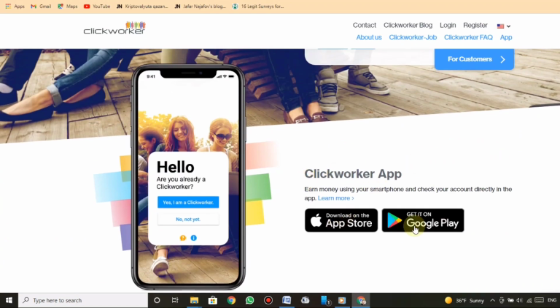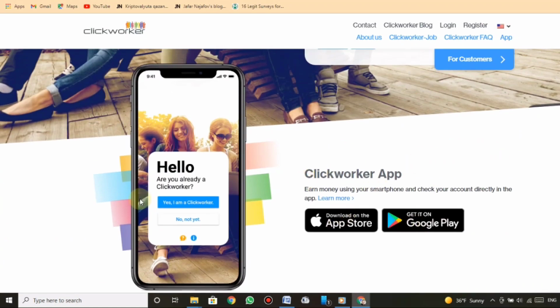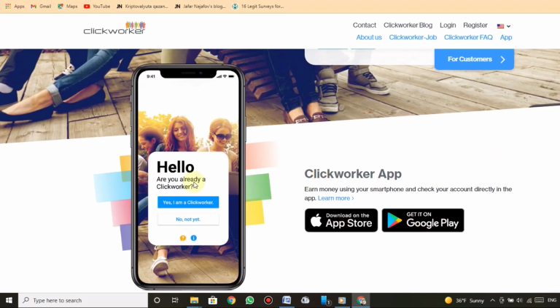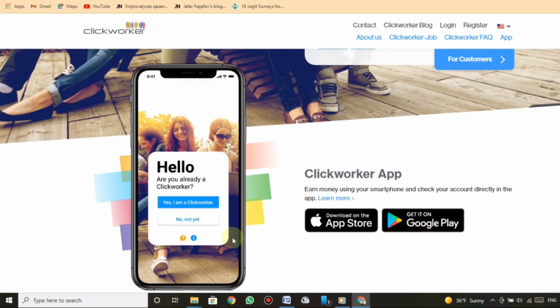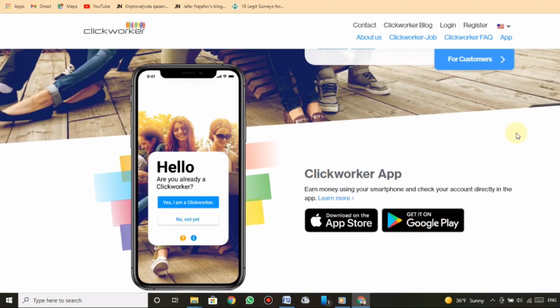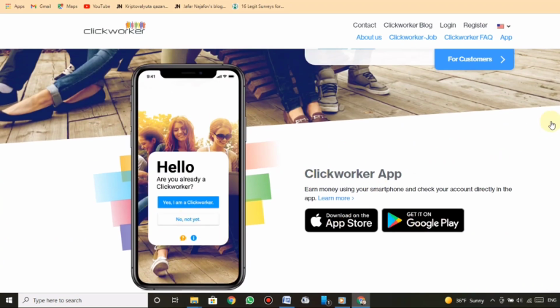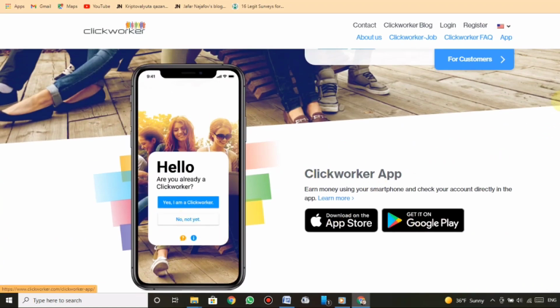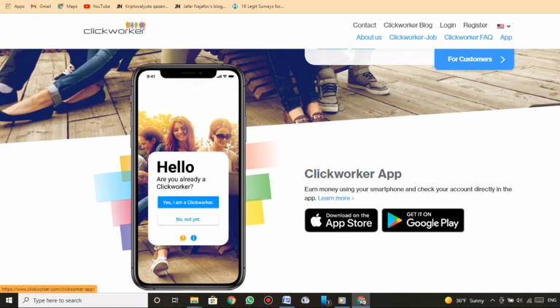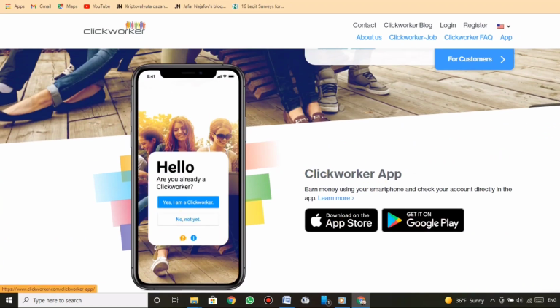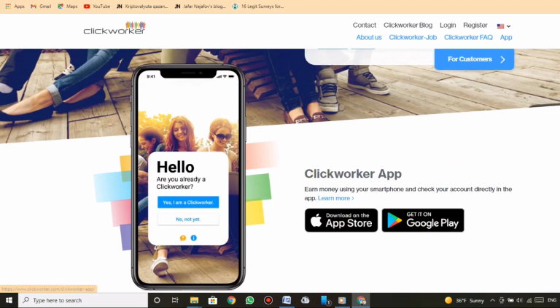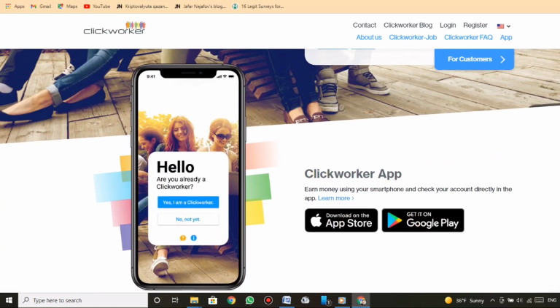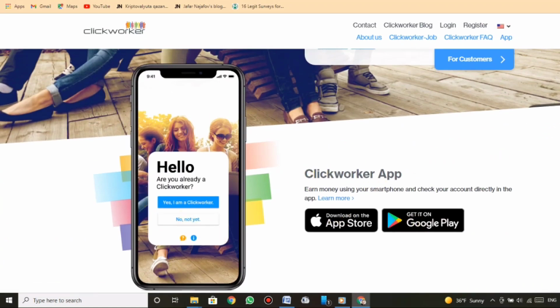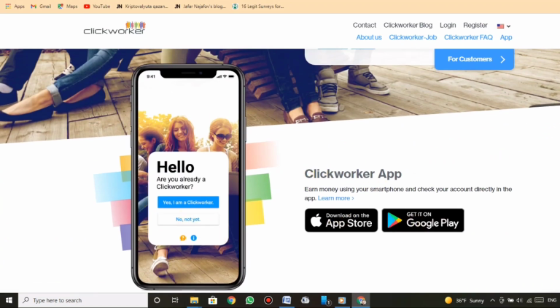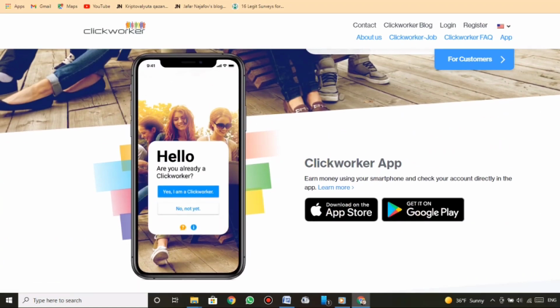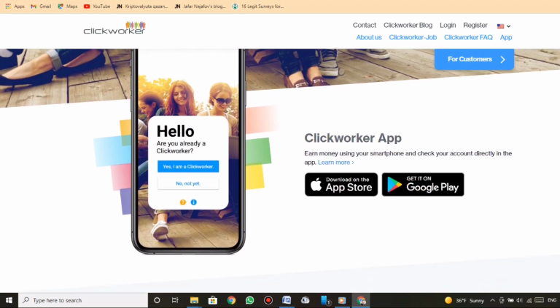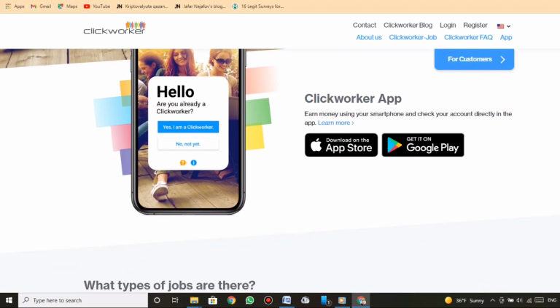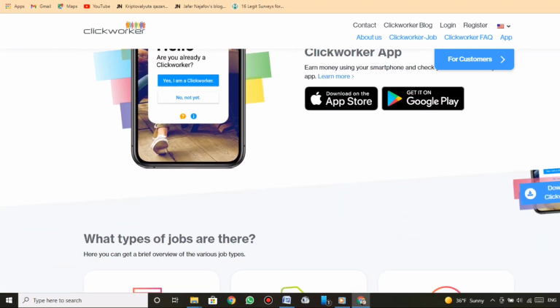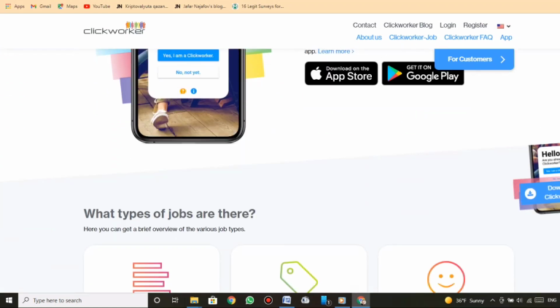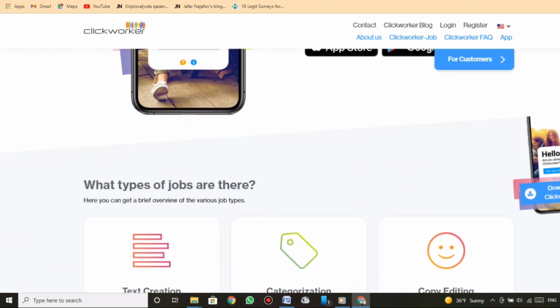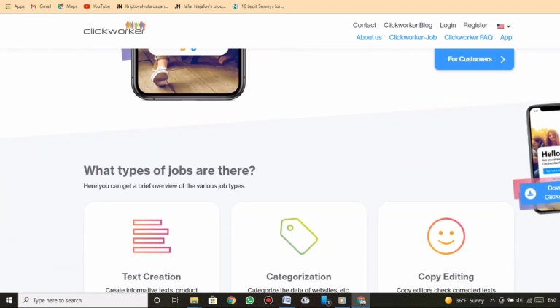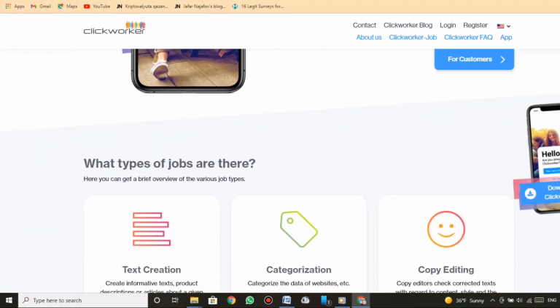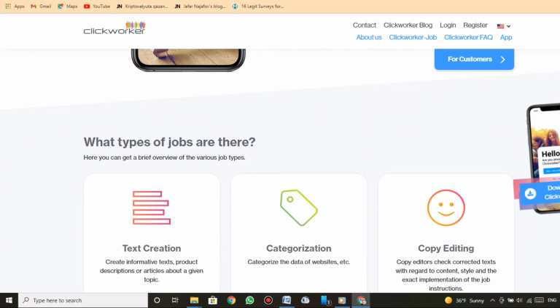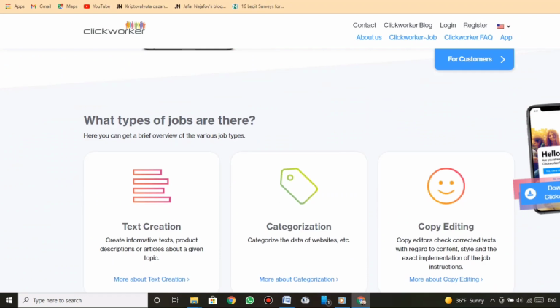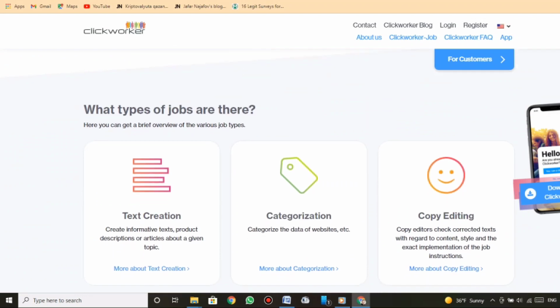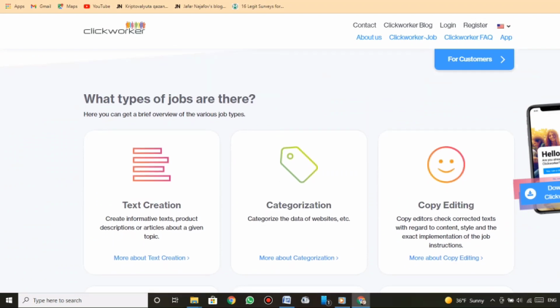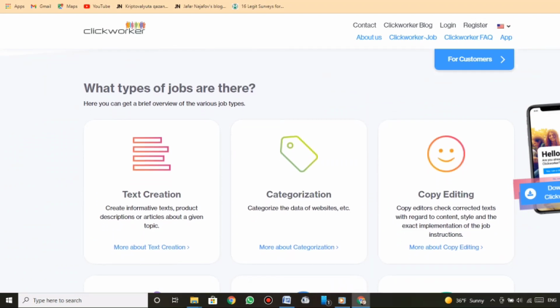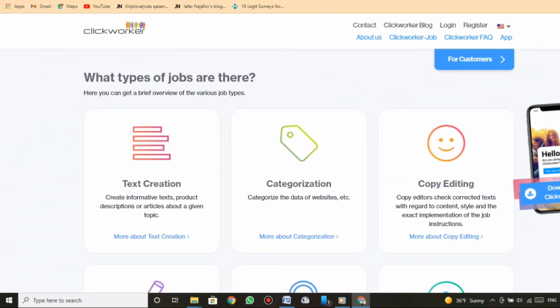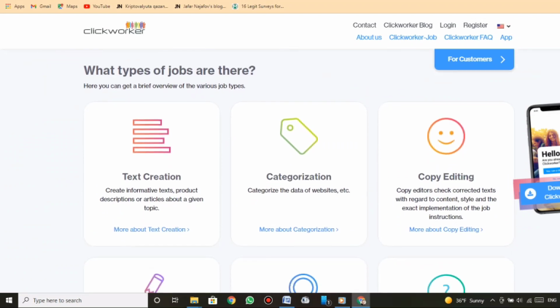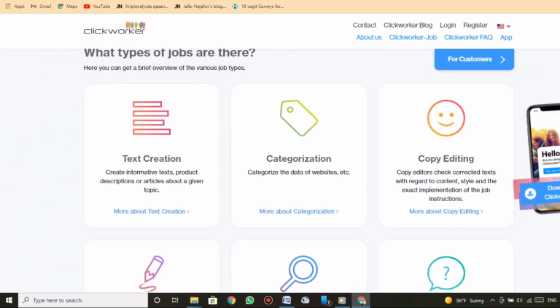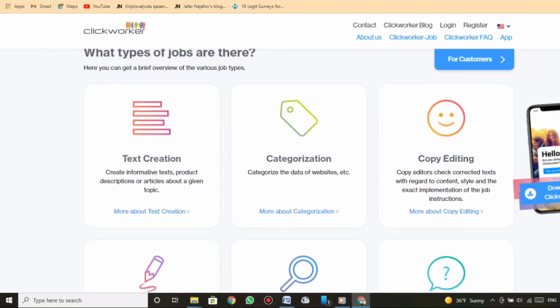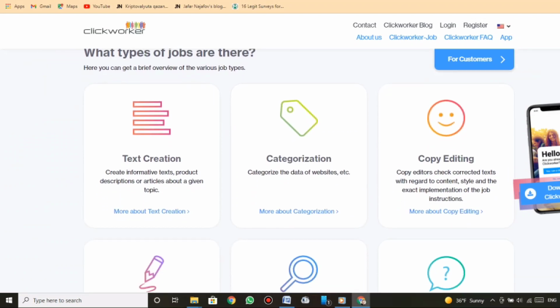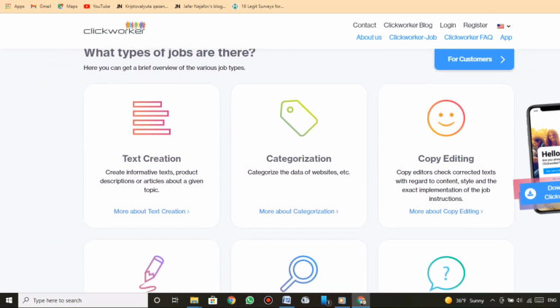Clickworker app: earn money using your smartphone and check your account directly in the app.